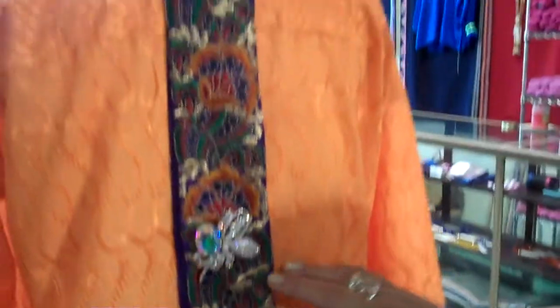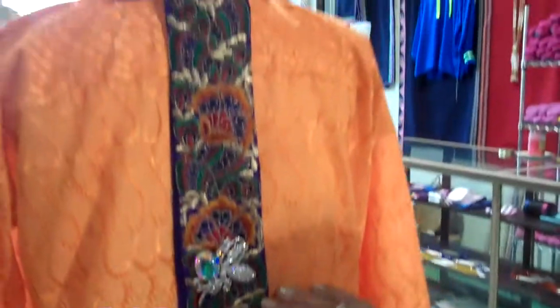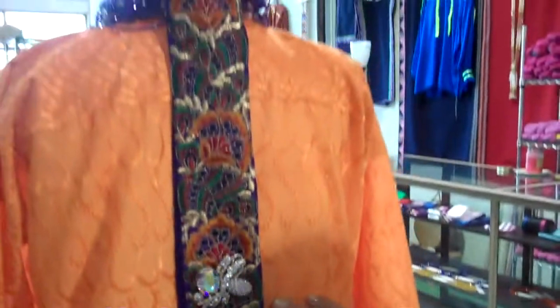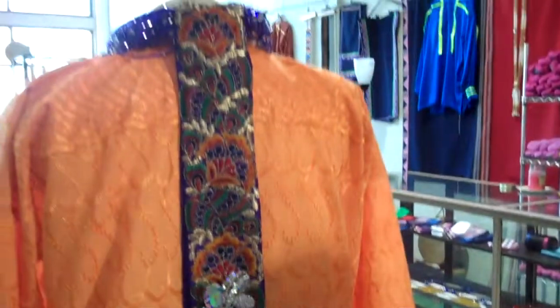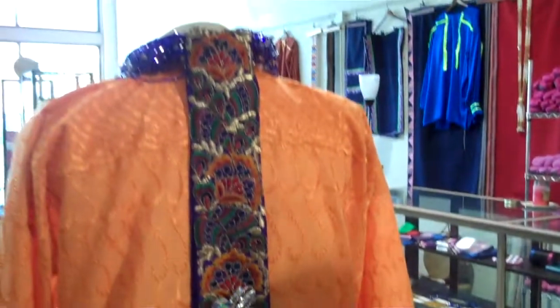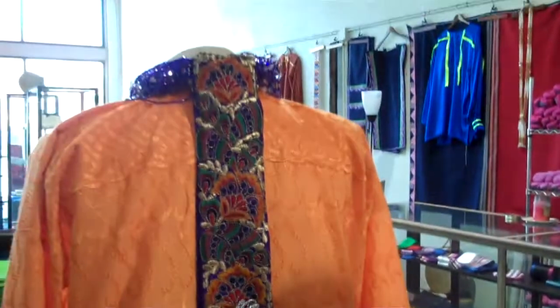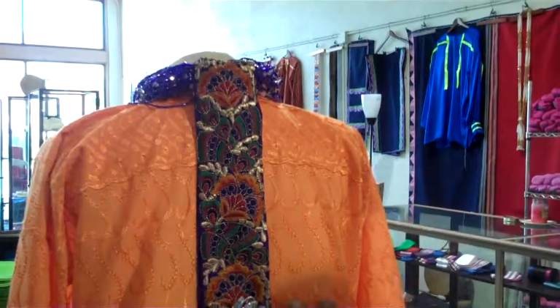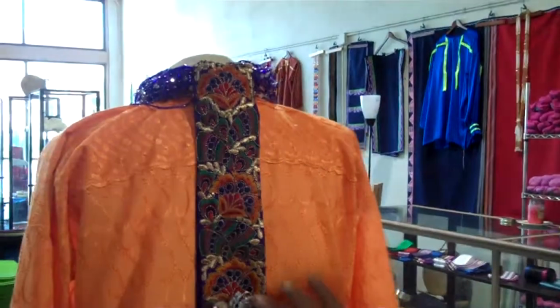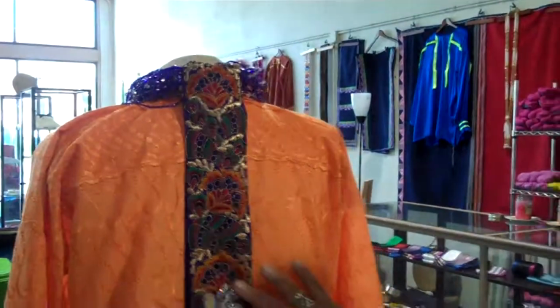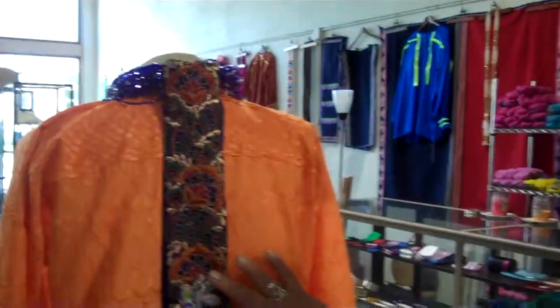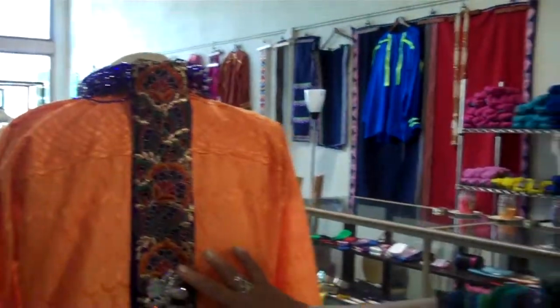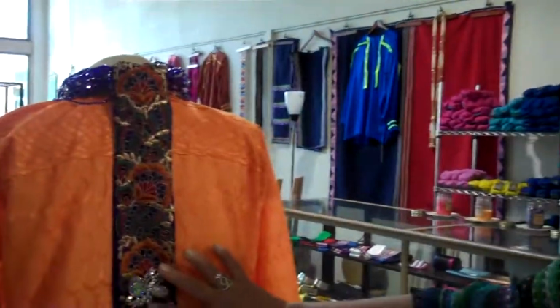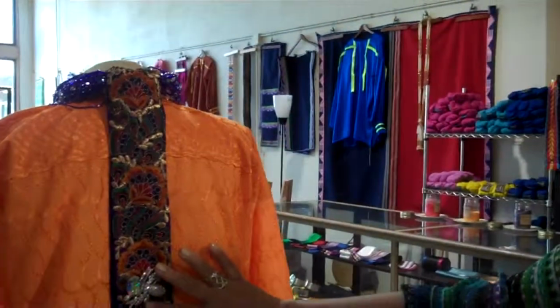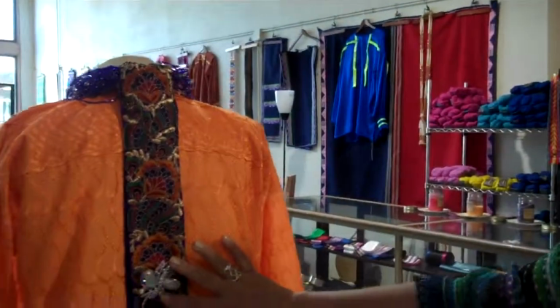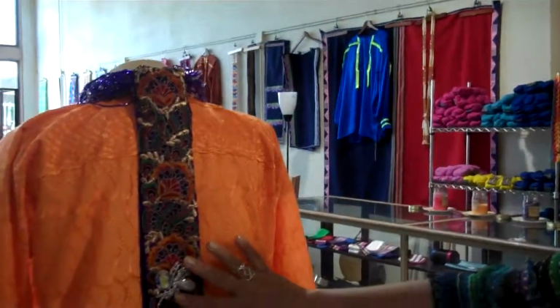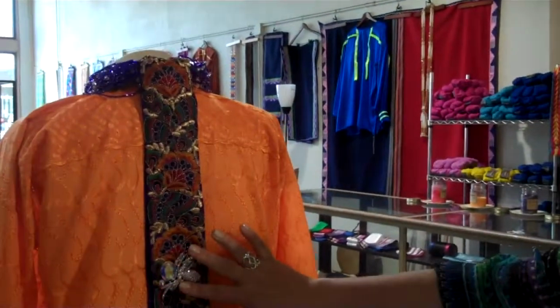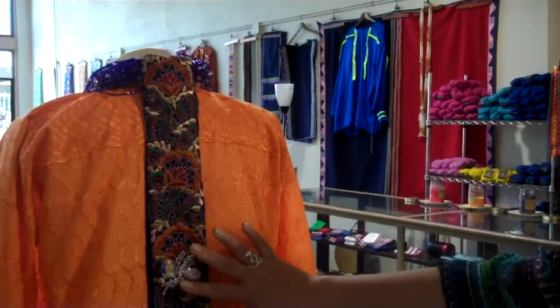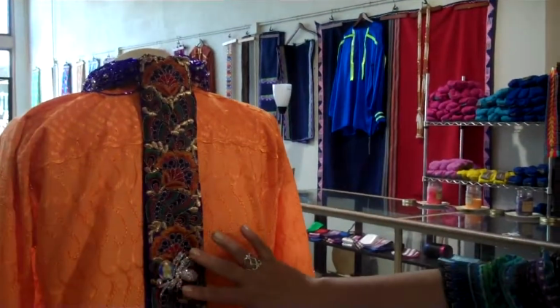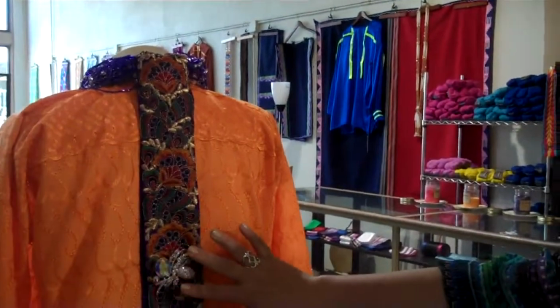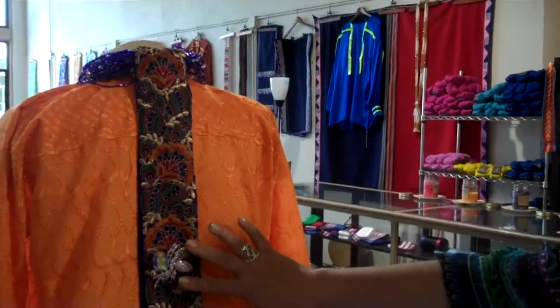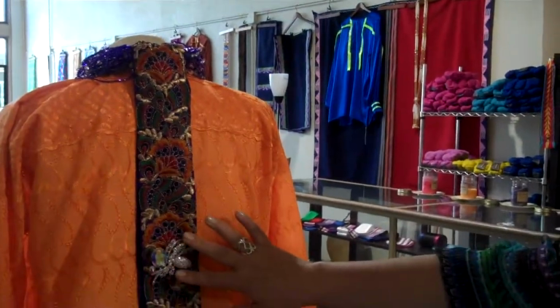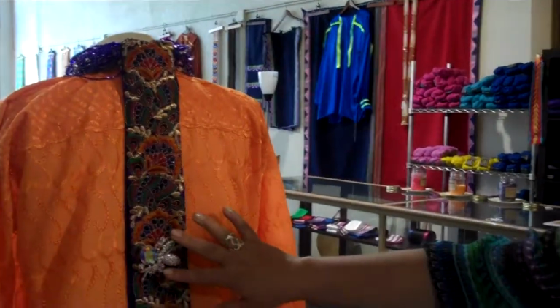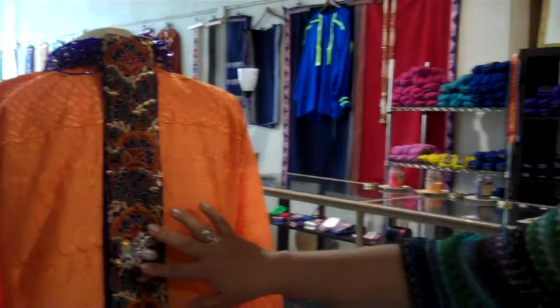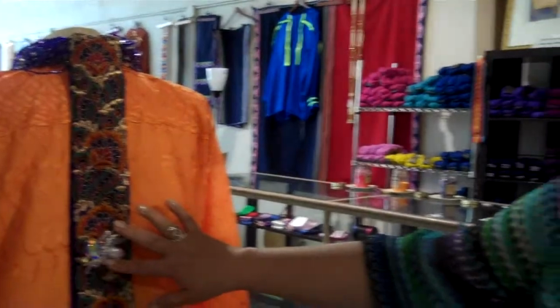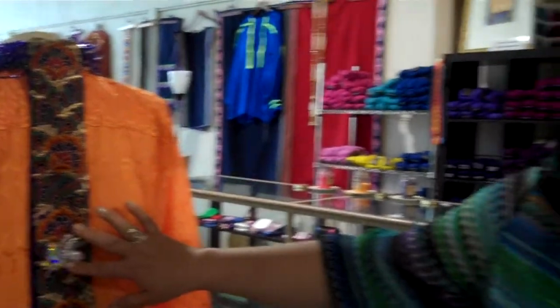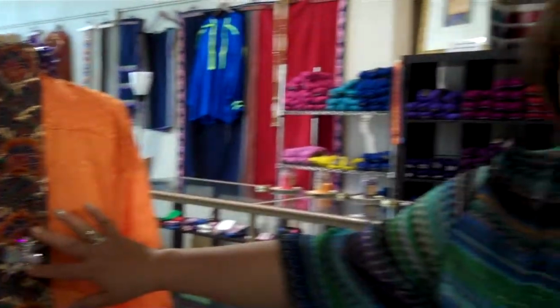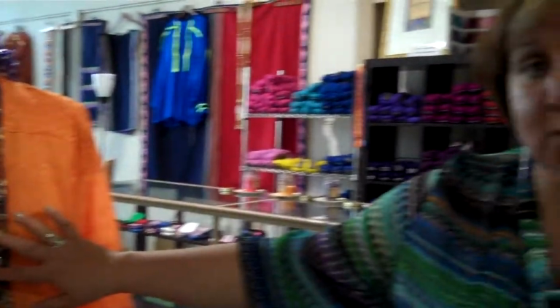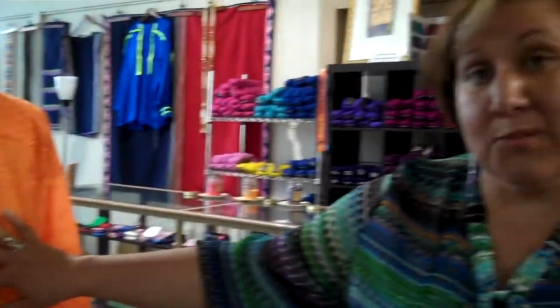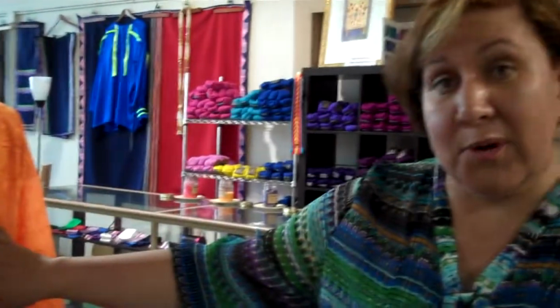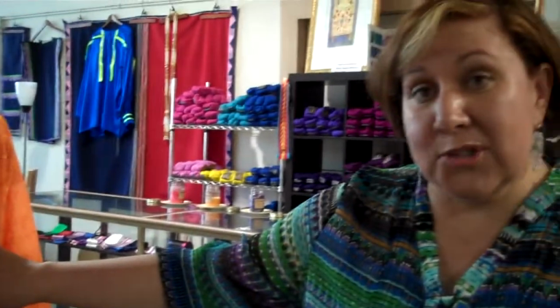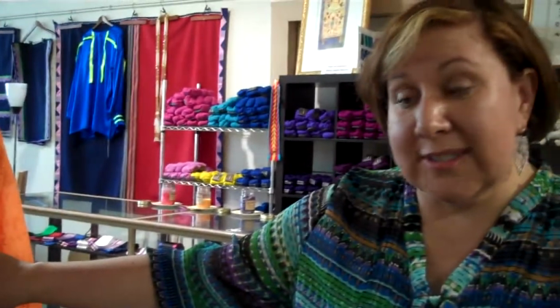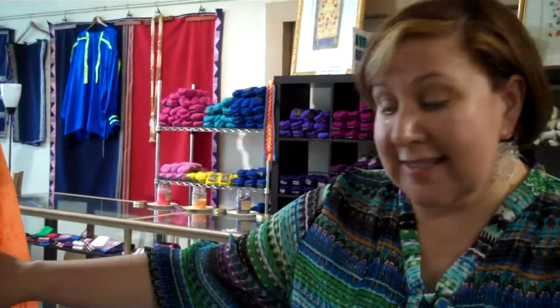And one of our brooches here, which we have quite a large collection of brooches.